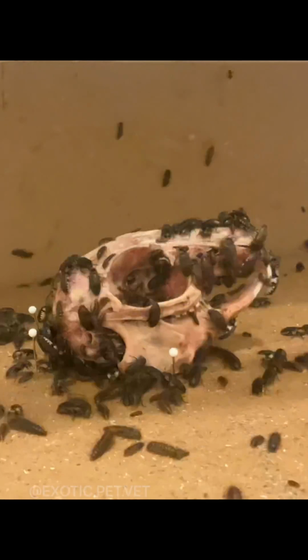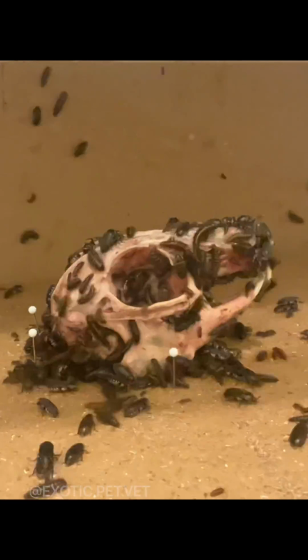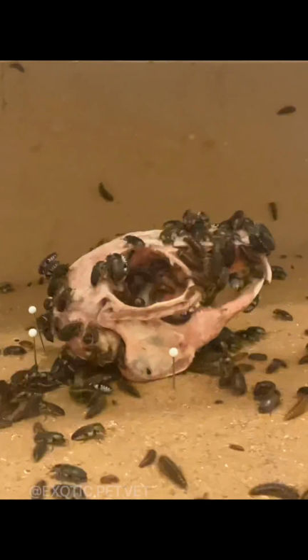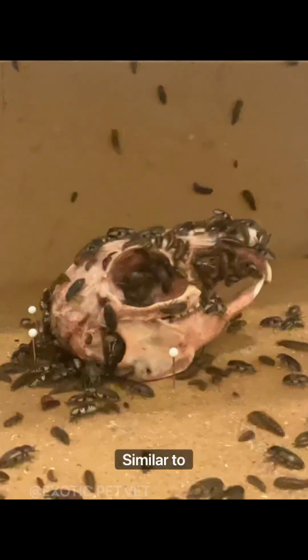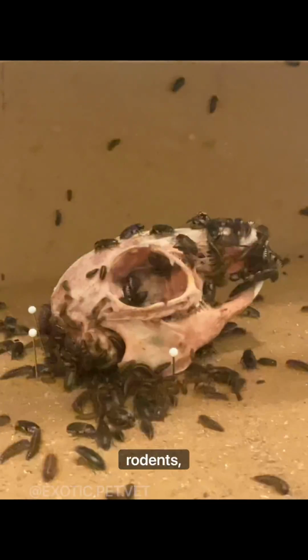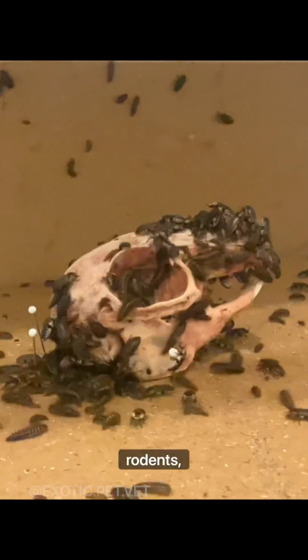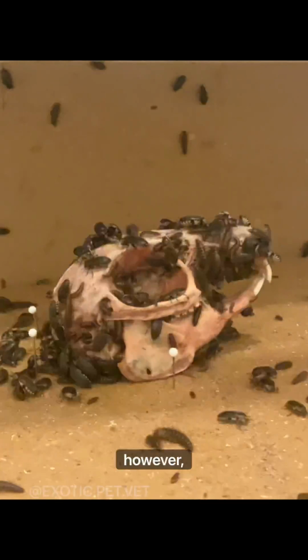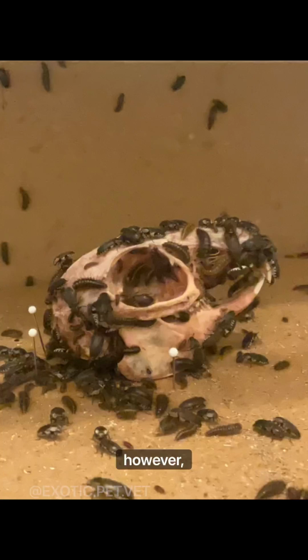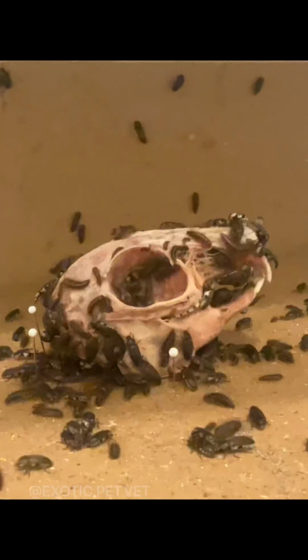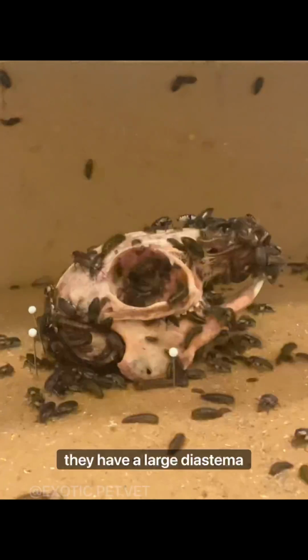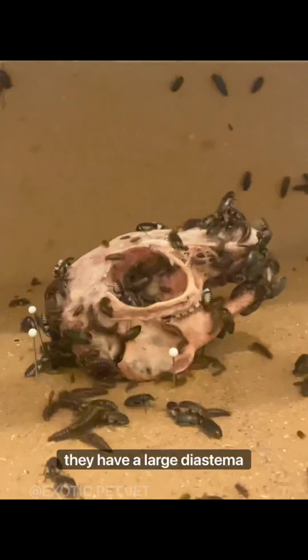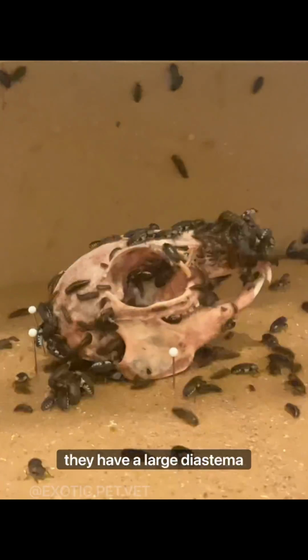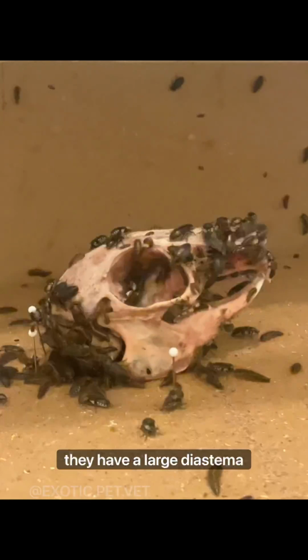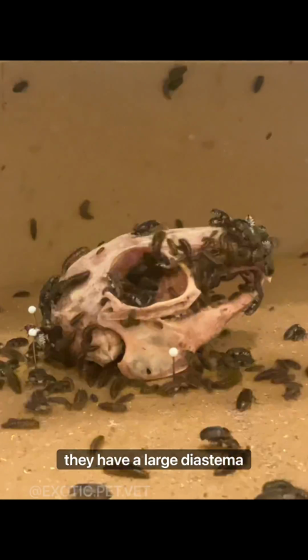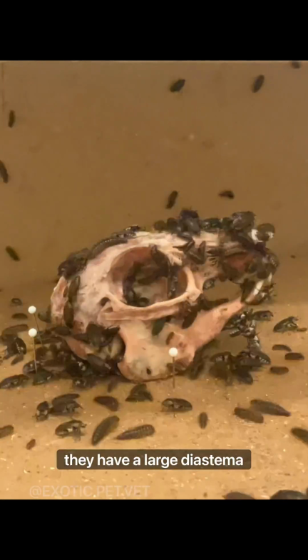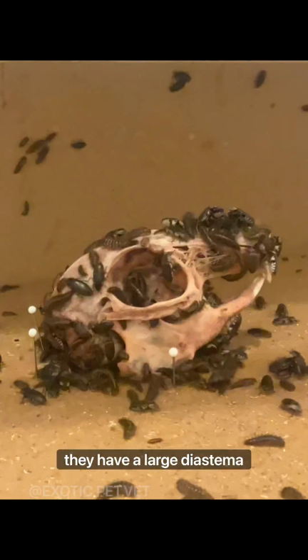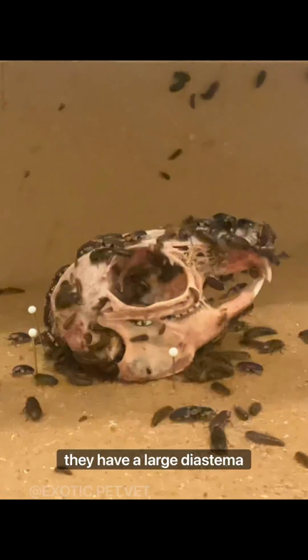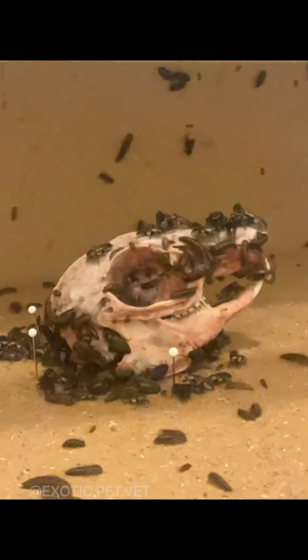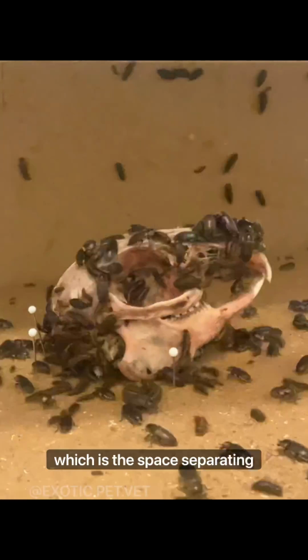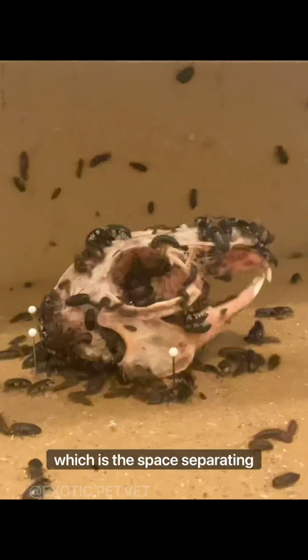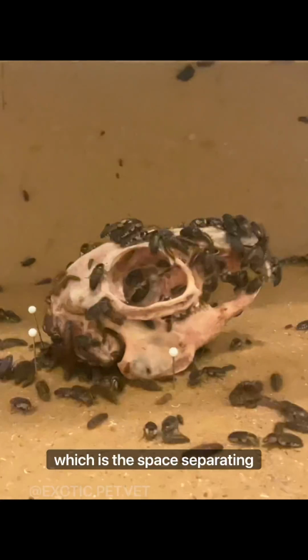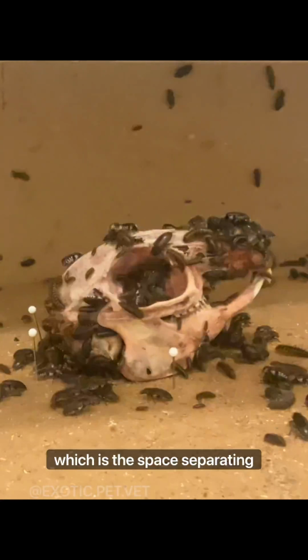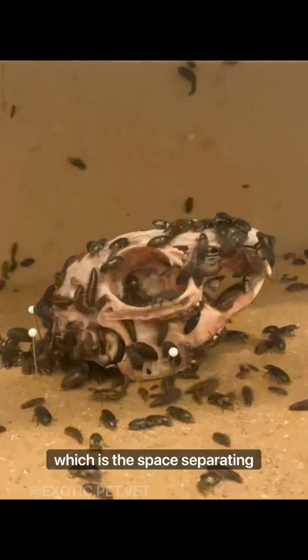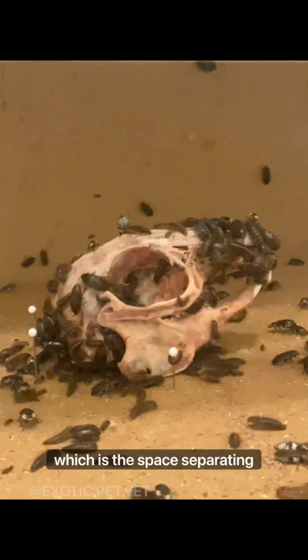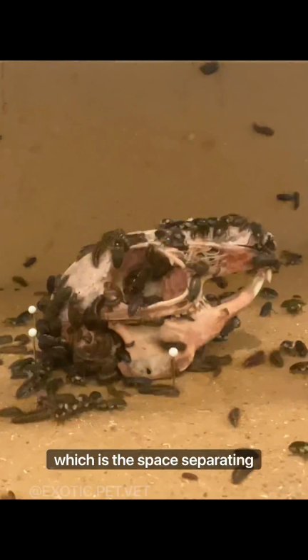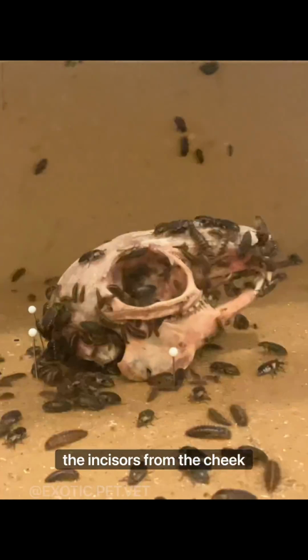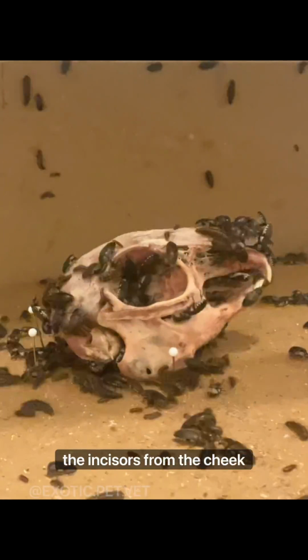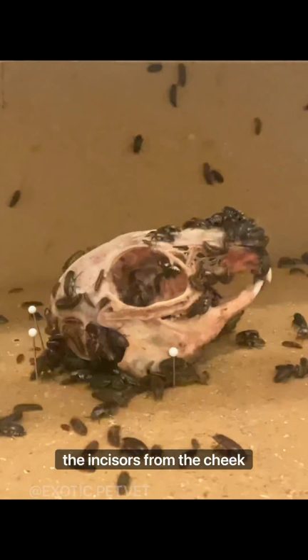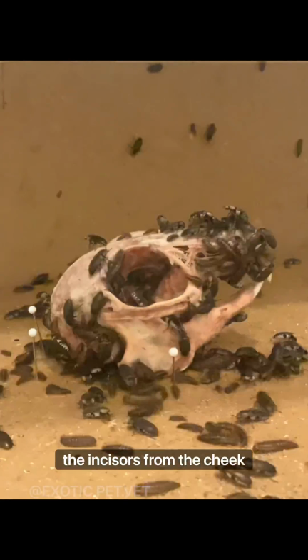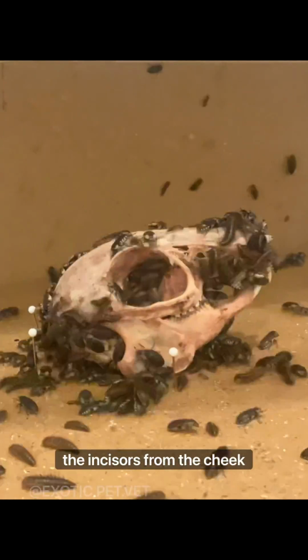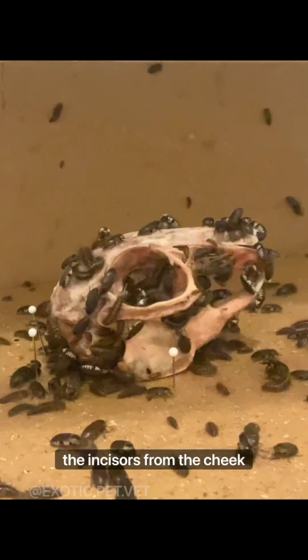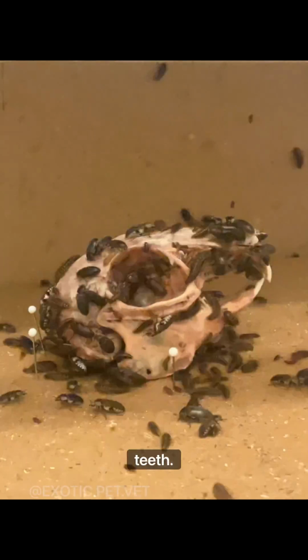Similar to rodents, however, they have a large diastema, which is a space separating the incisors from the cheek teeth.